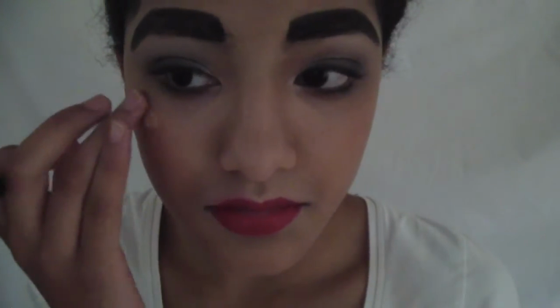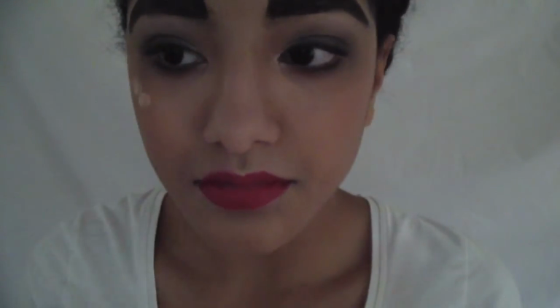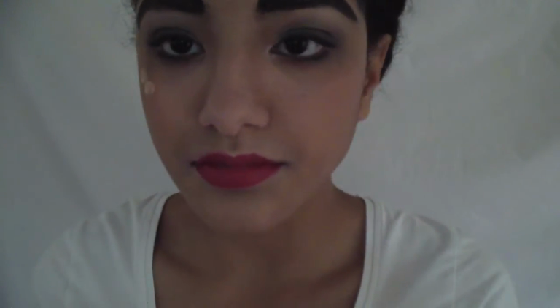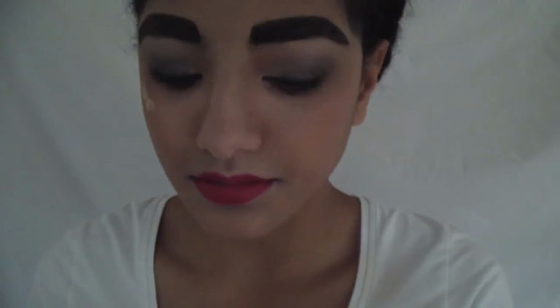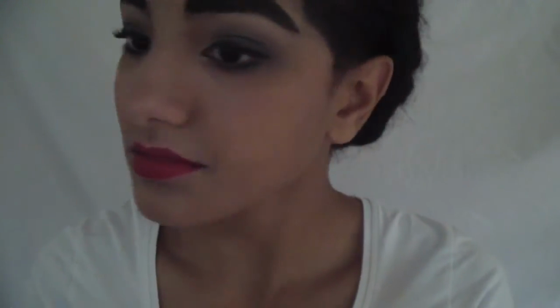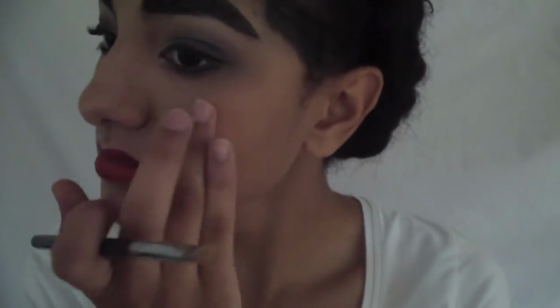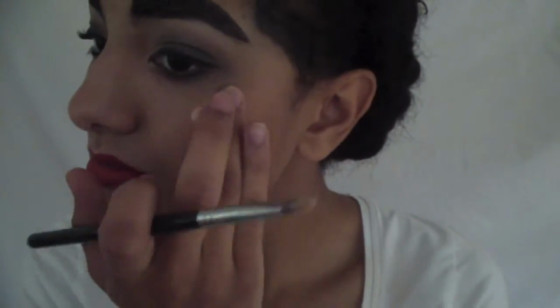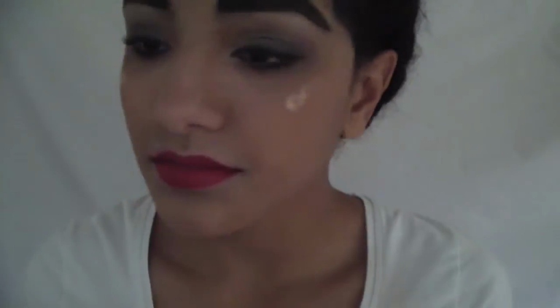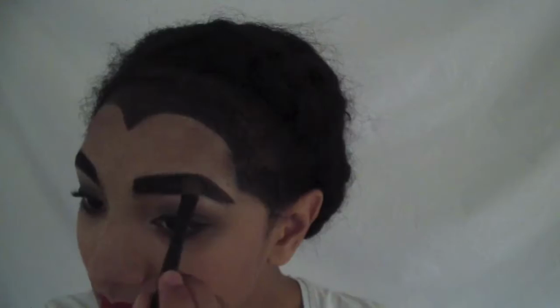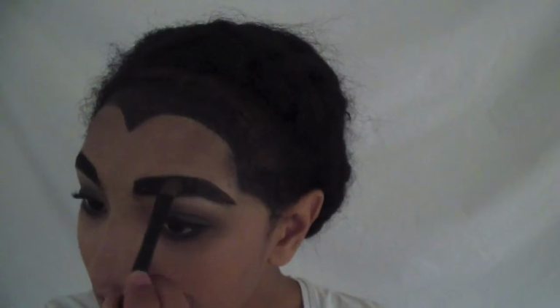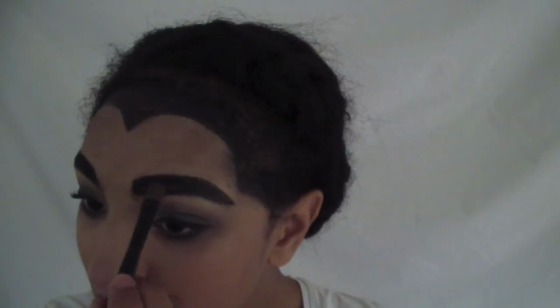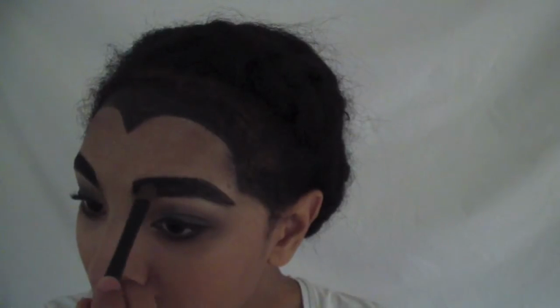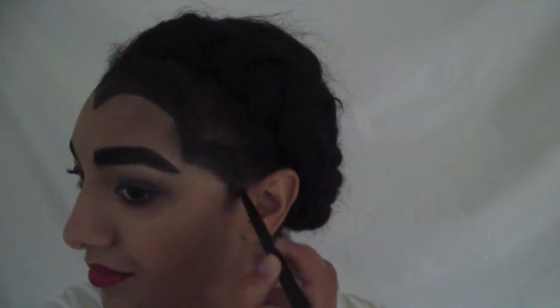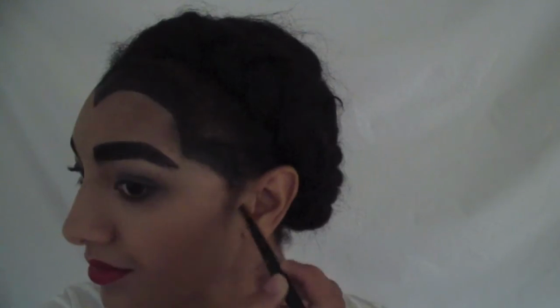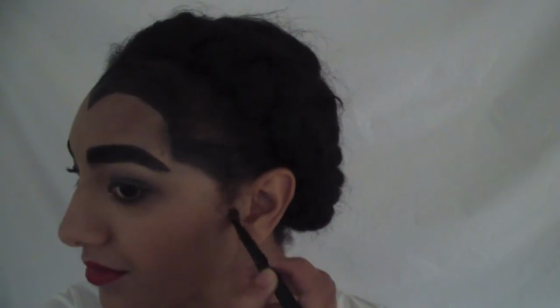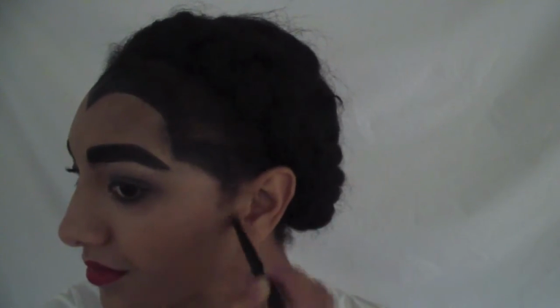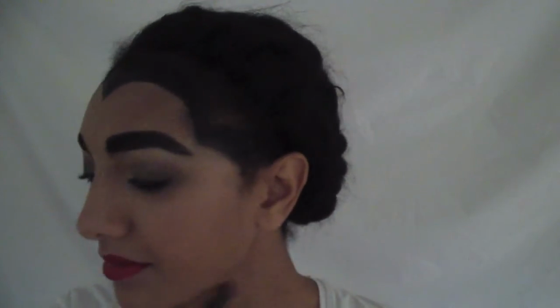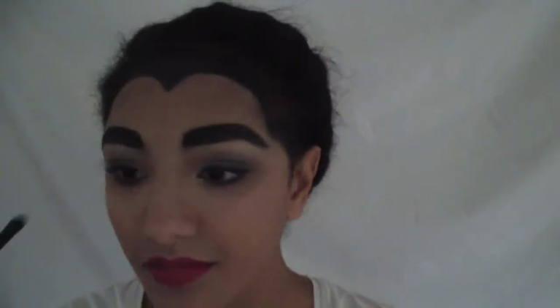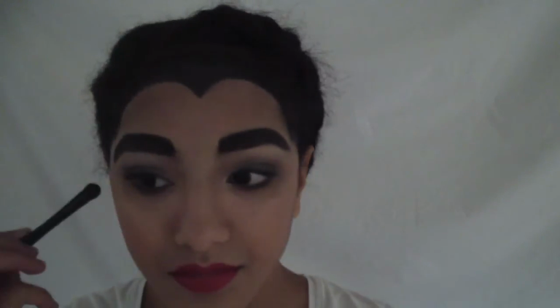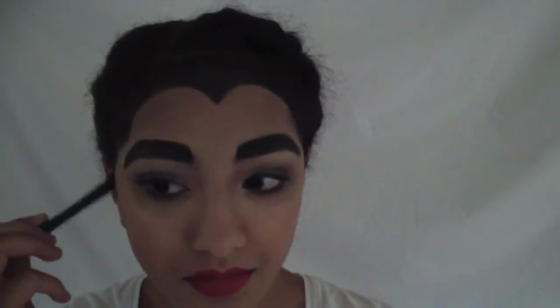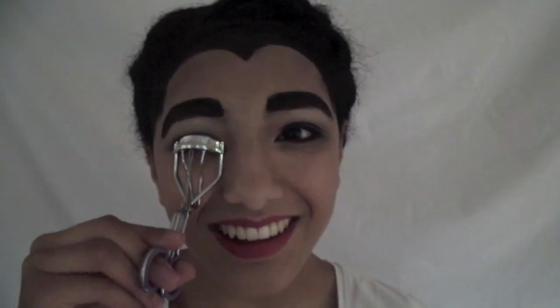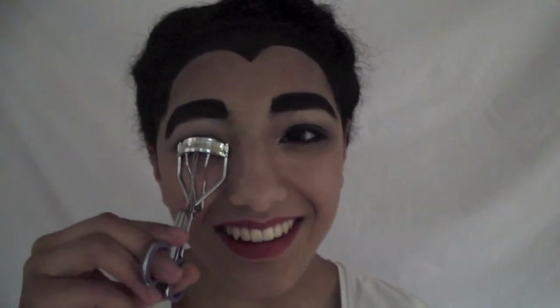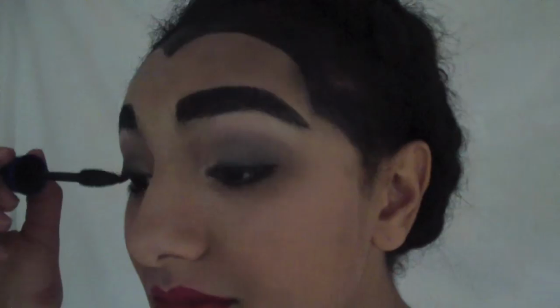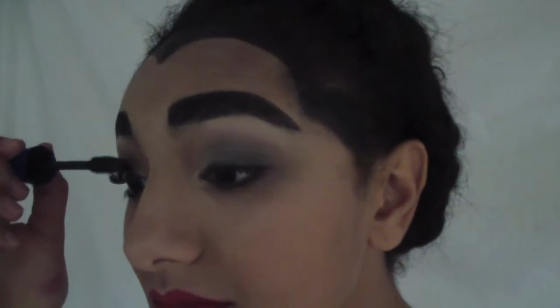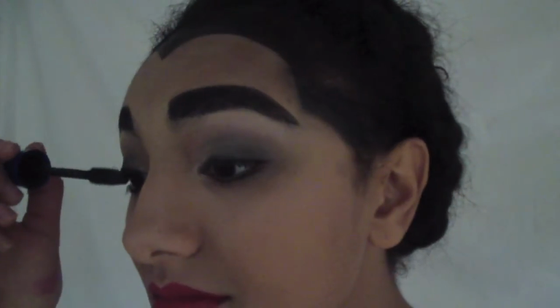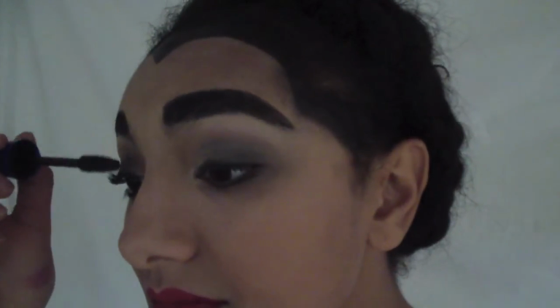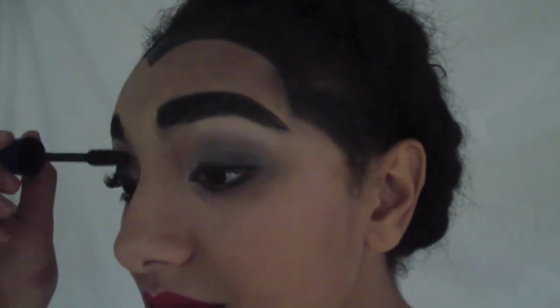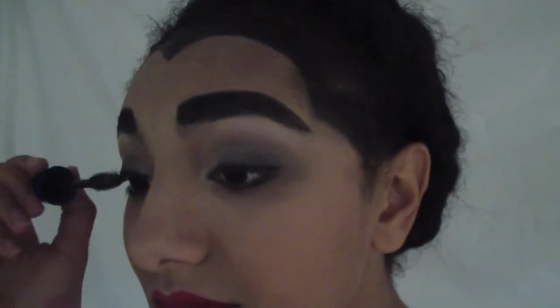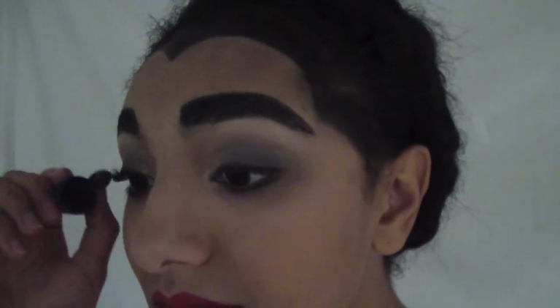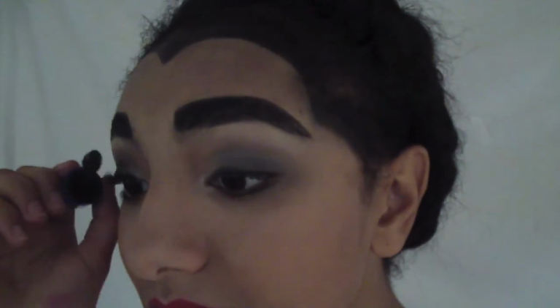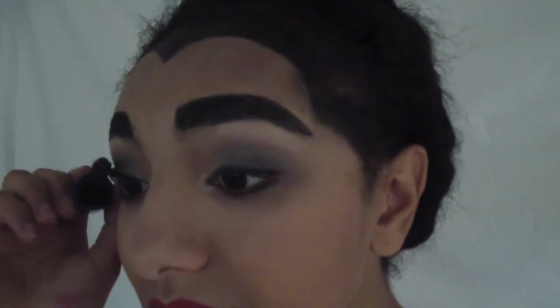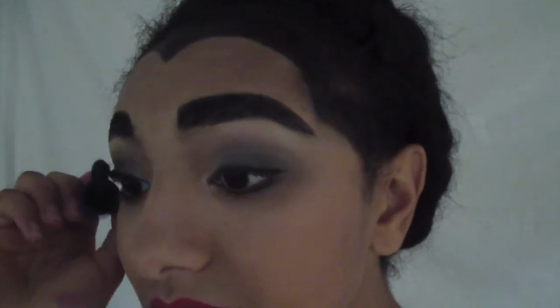I'm setting the black liner with some black eyeshadow. And to finish off the look, I'm curling my lashes and applying mascara.